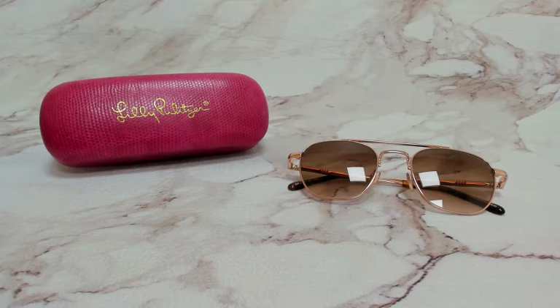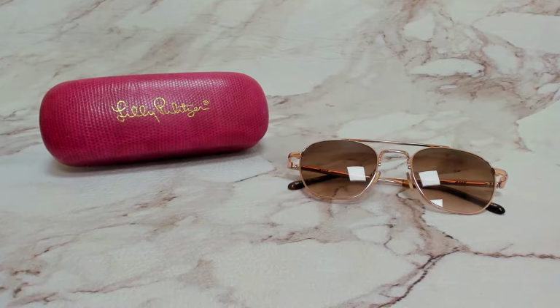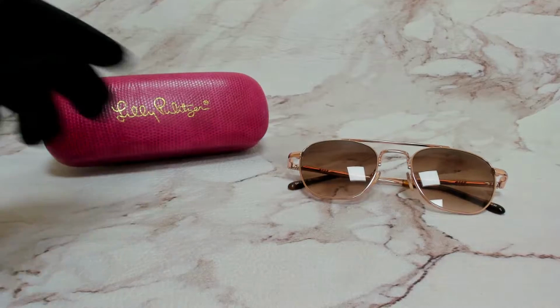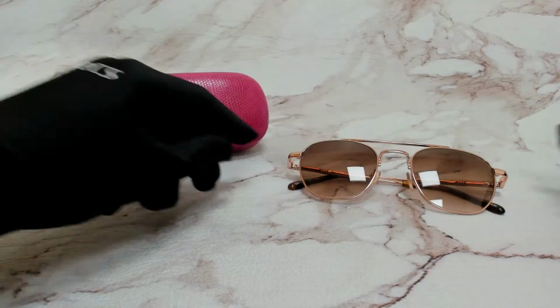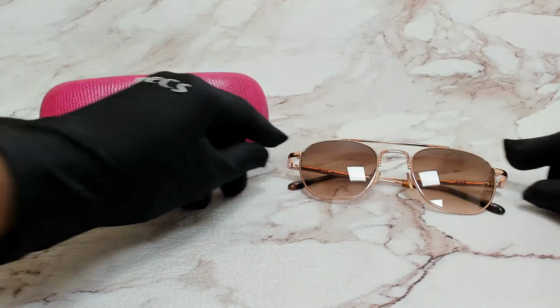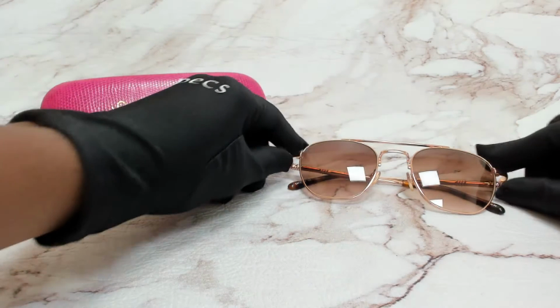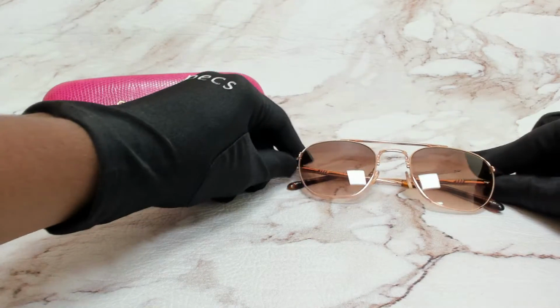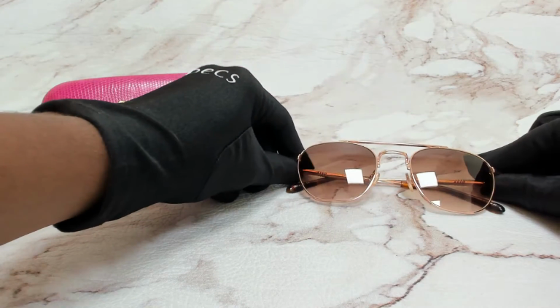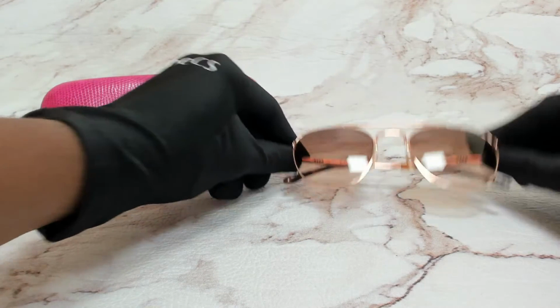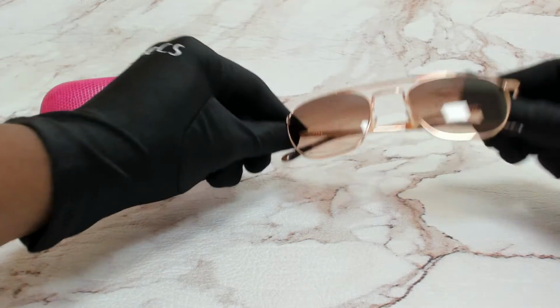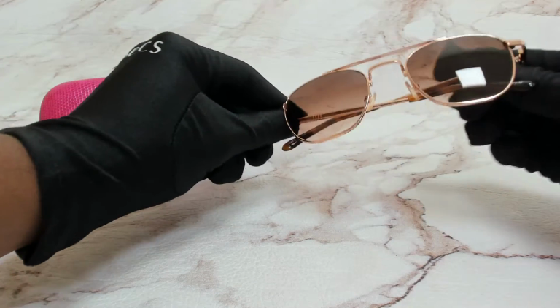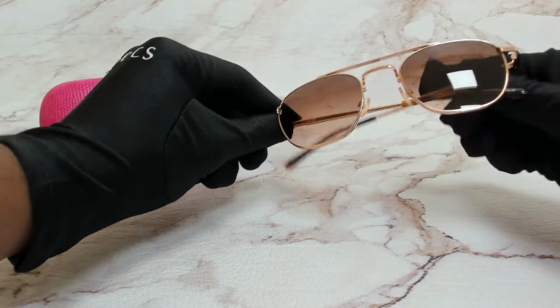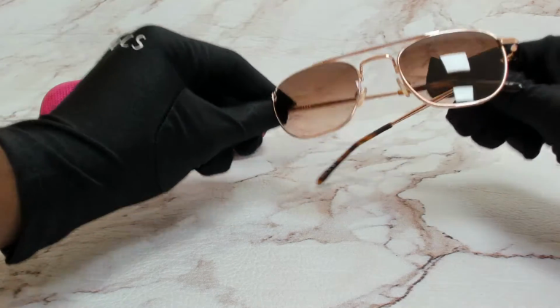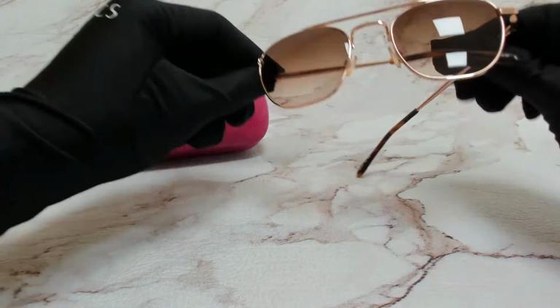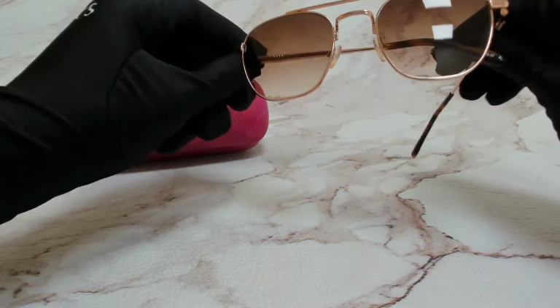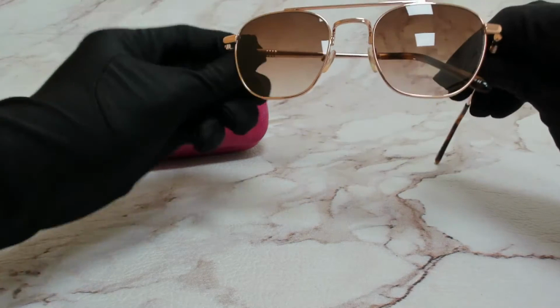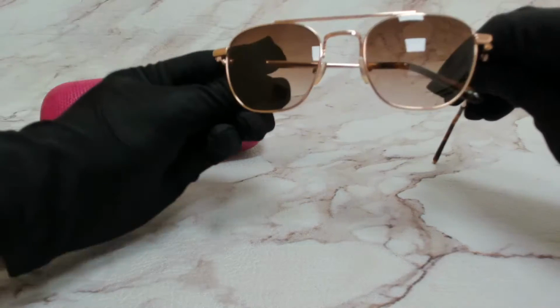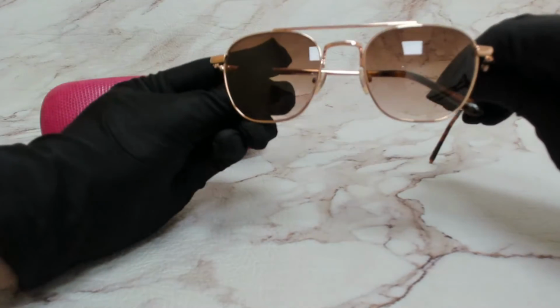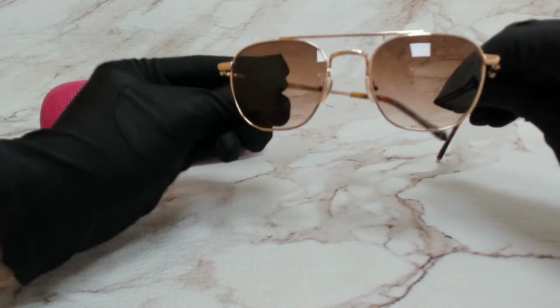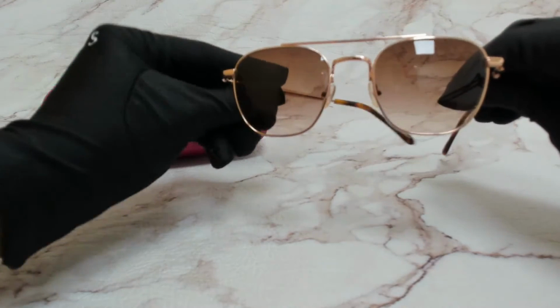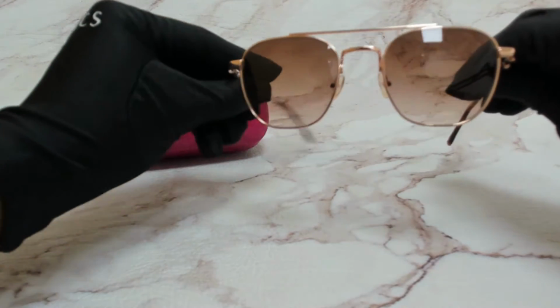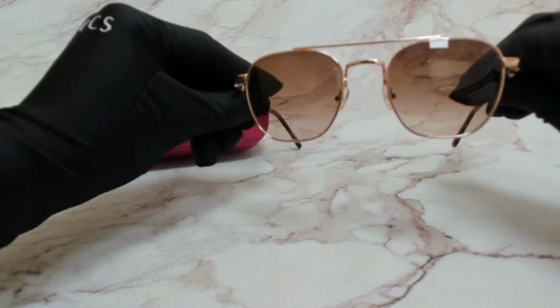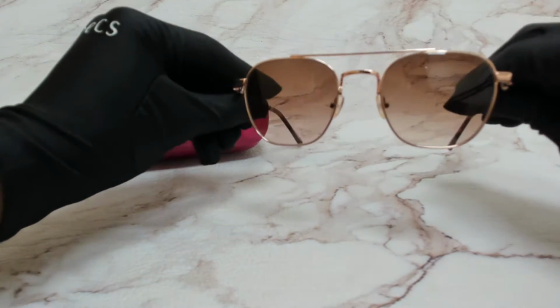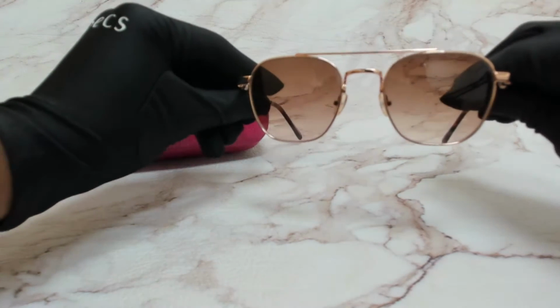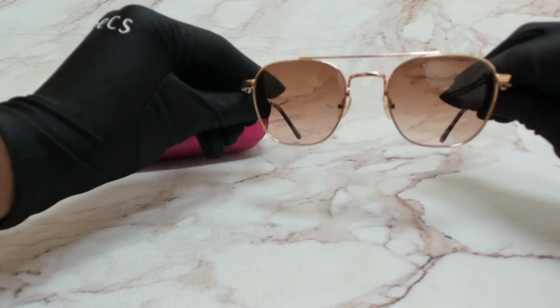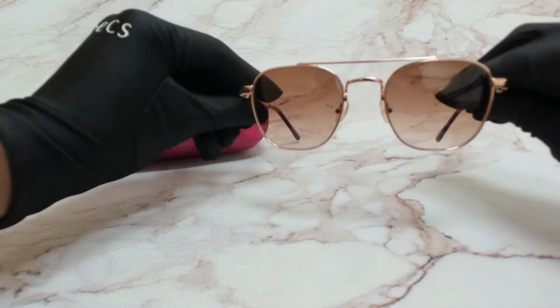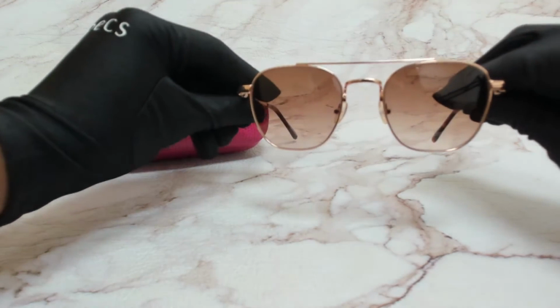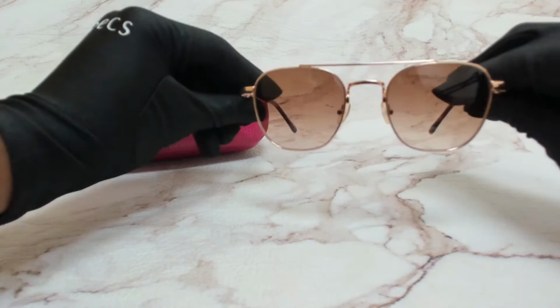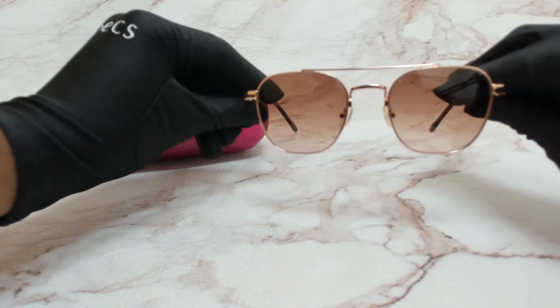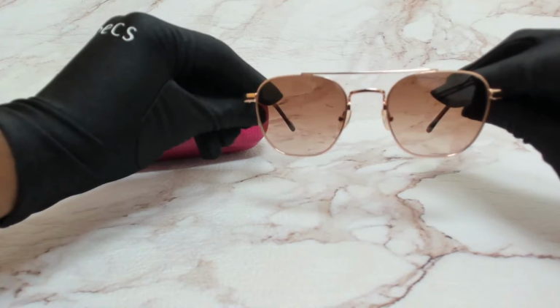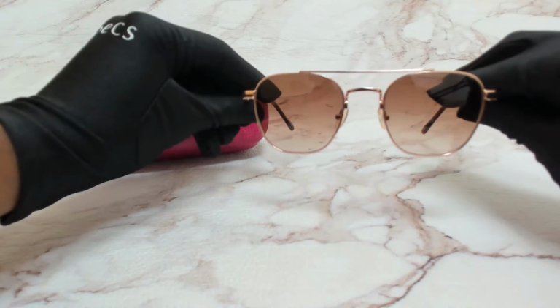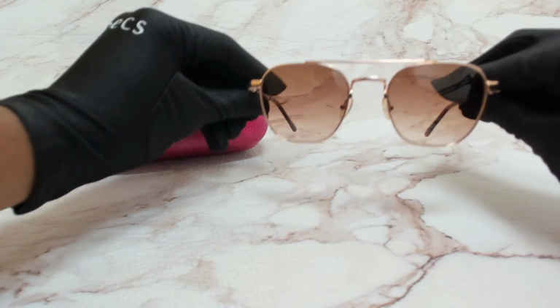The color of the frame is rose gold and the lenses are brown. They have a square shape.